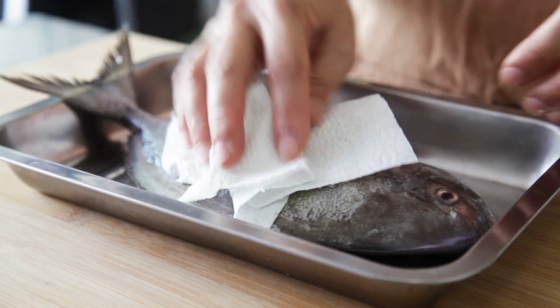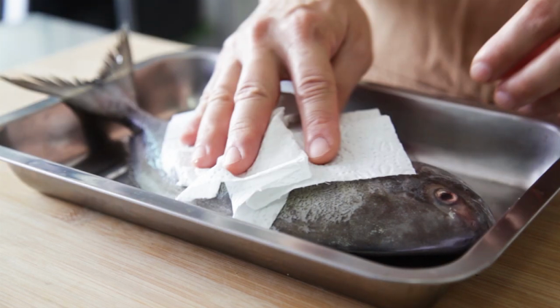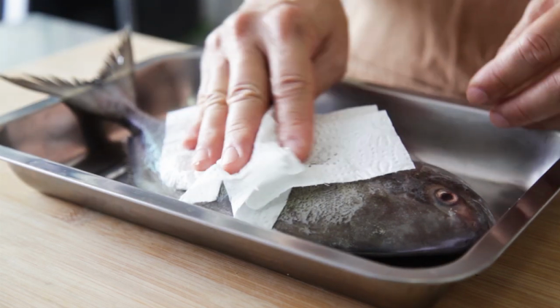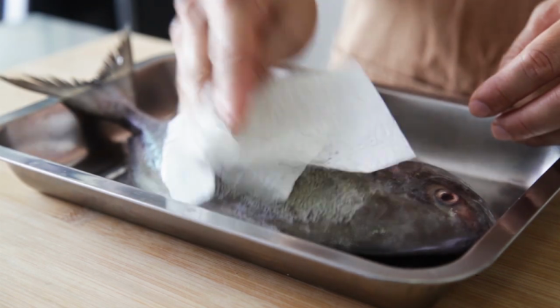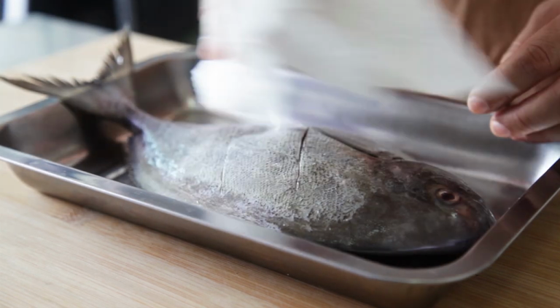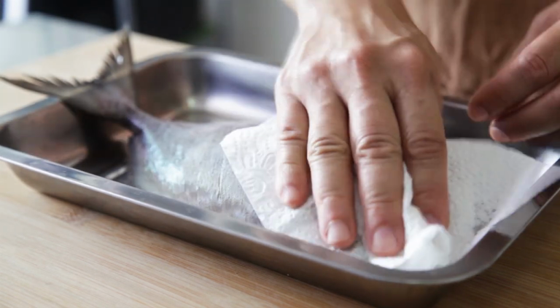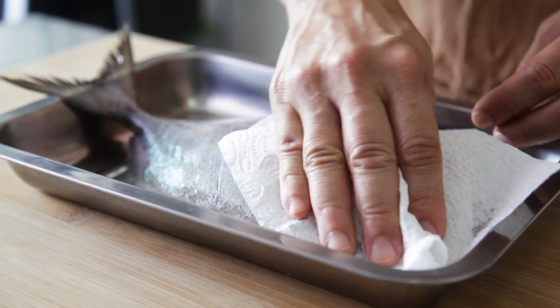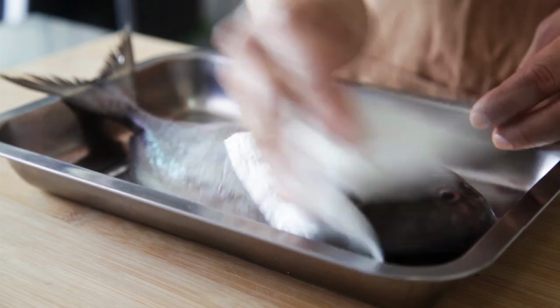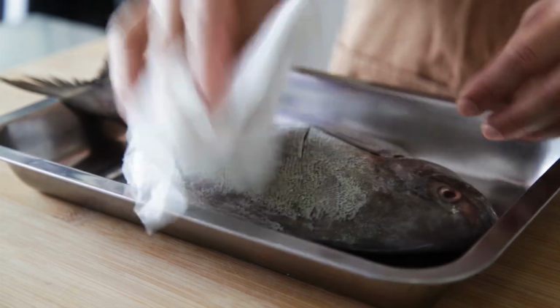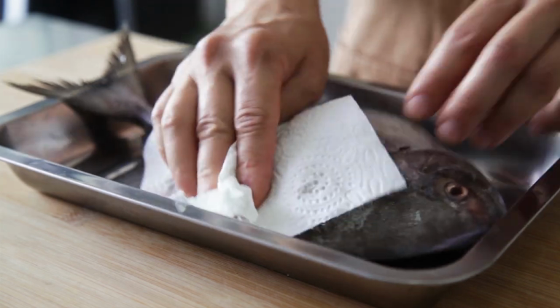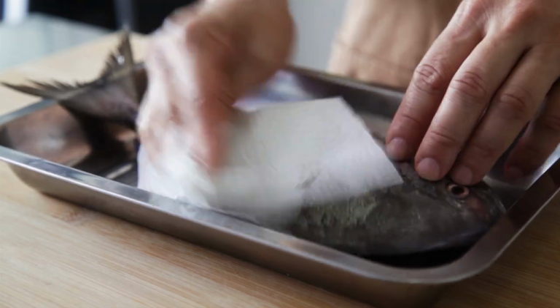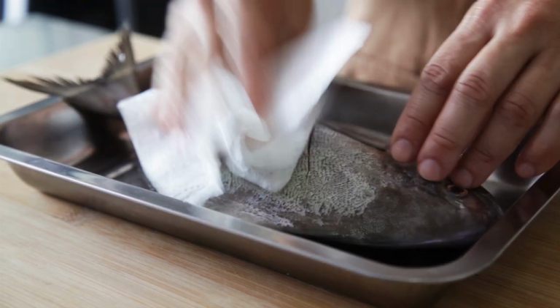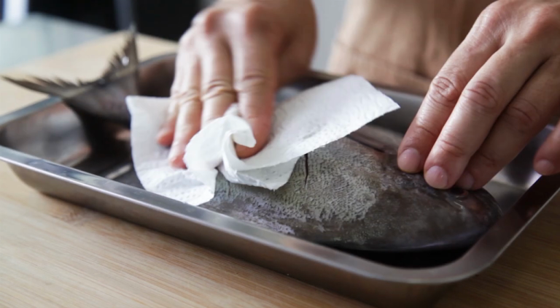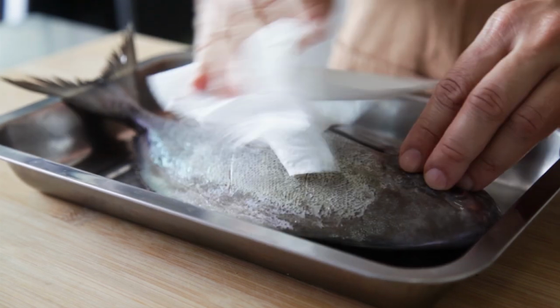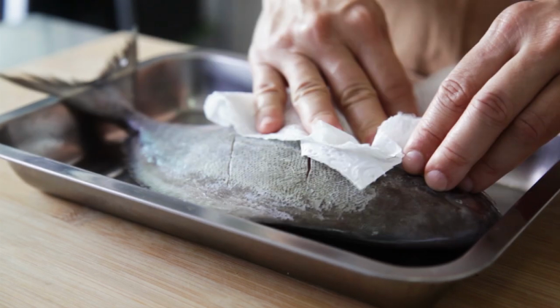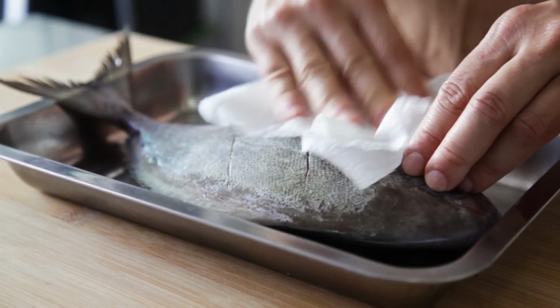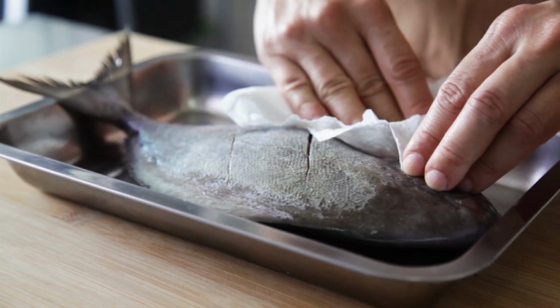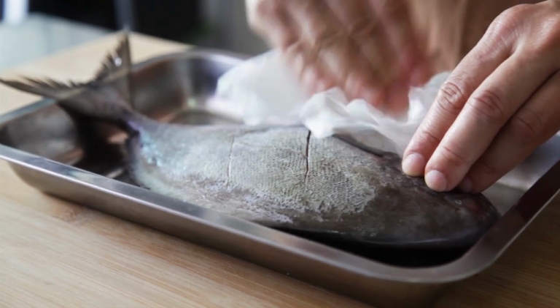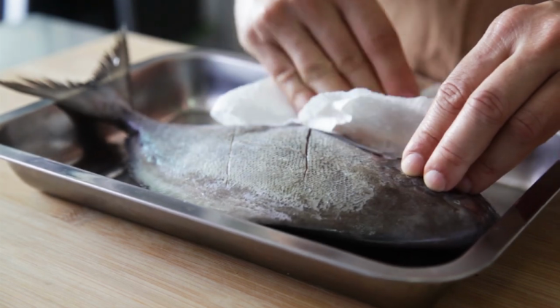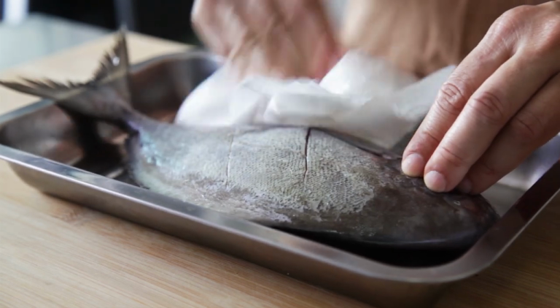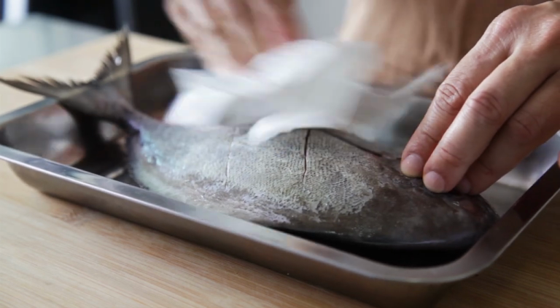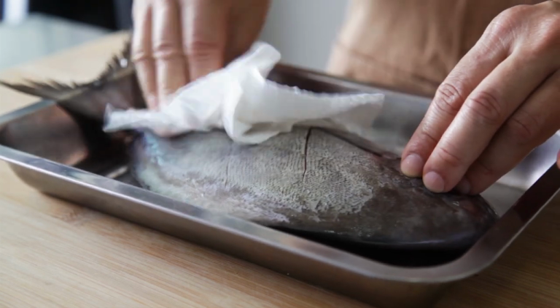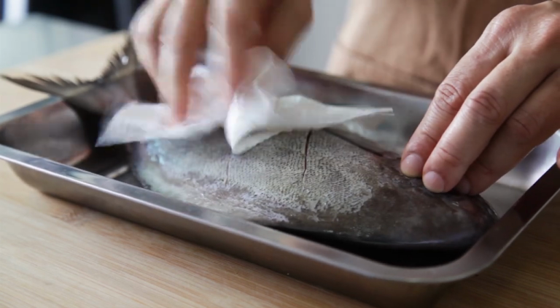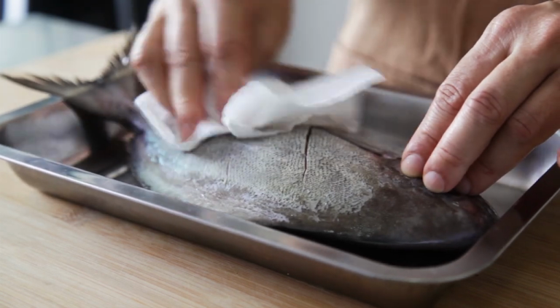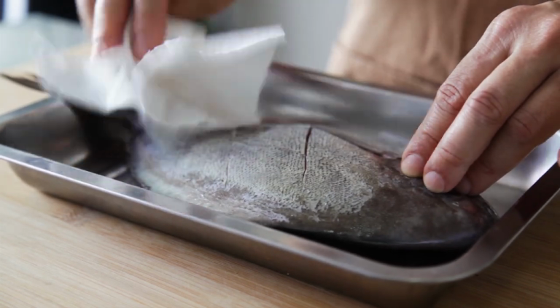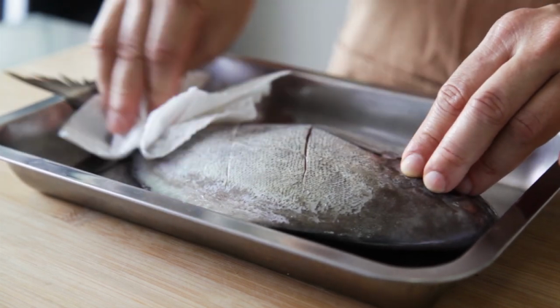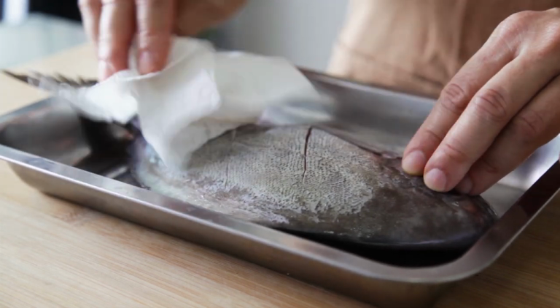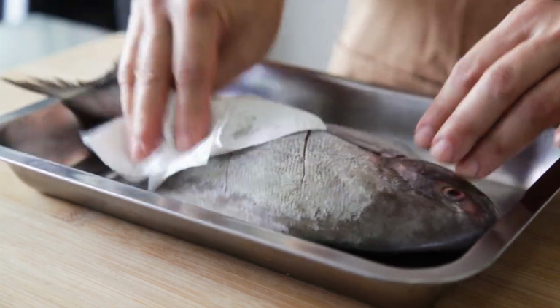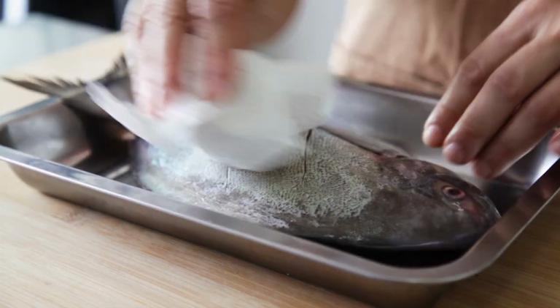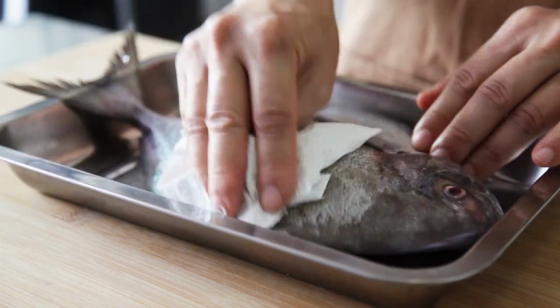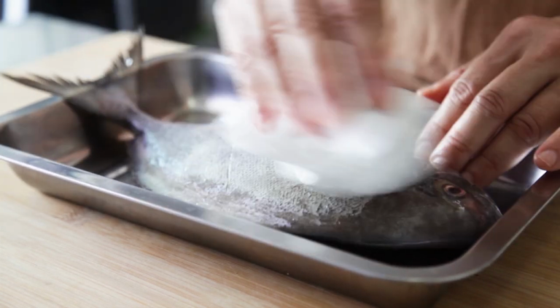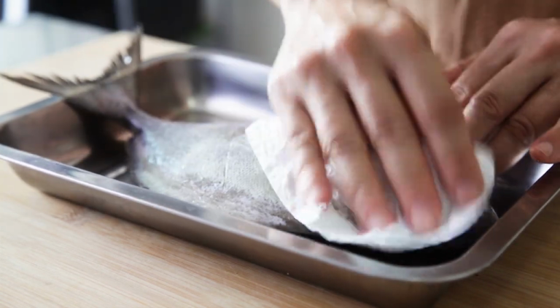Dry the fish well, otherwise there will be a lot of splattering when we fry it.